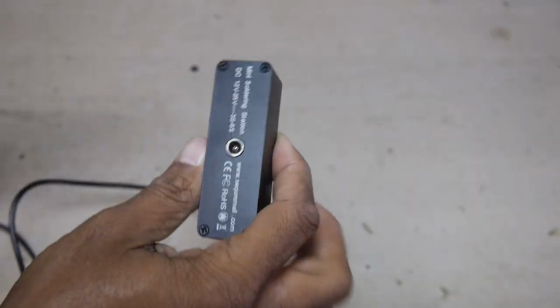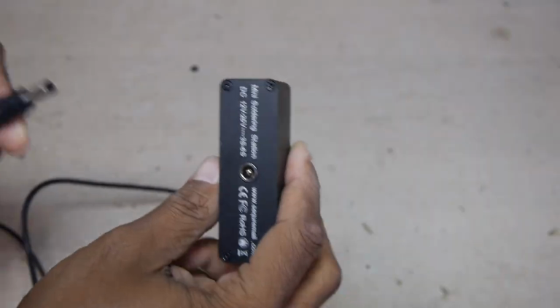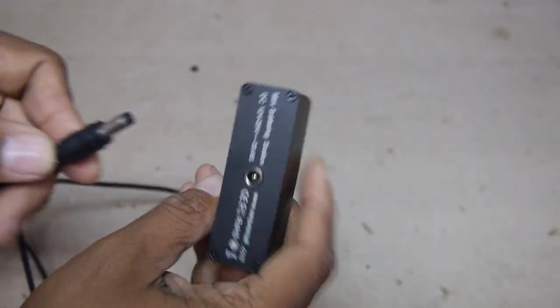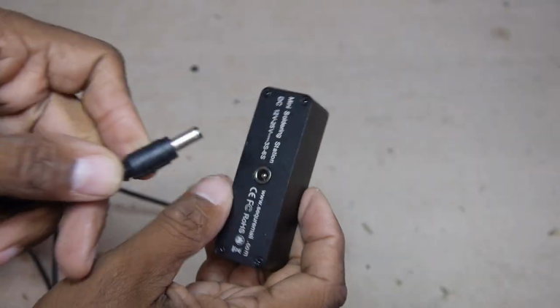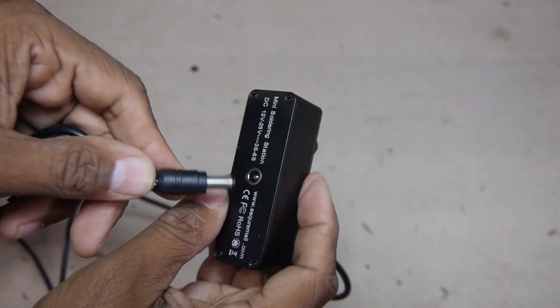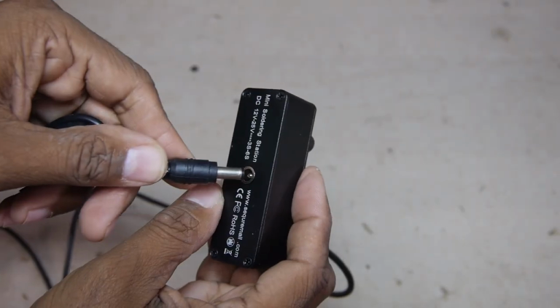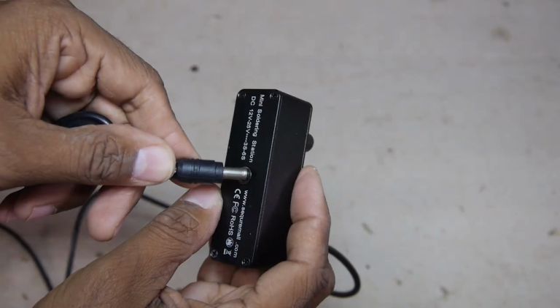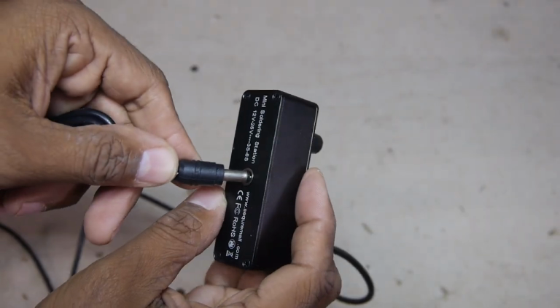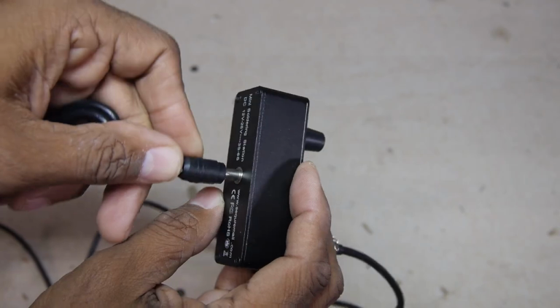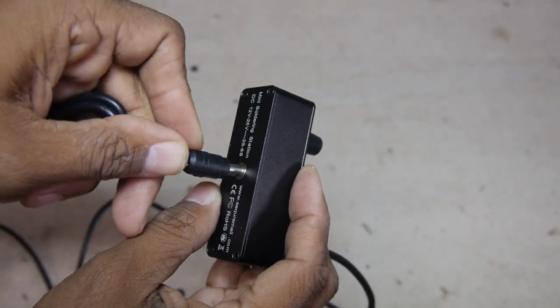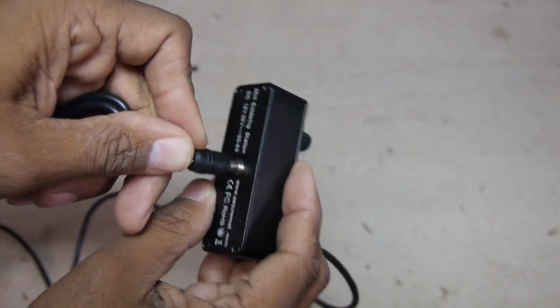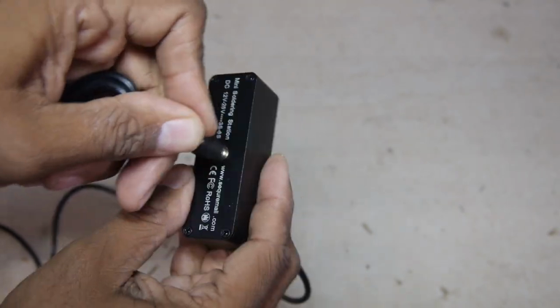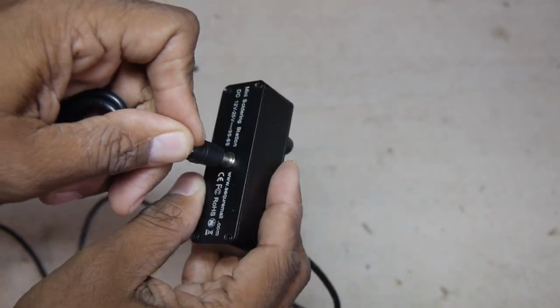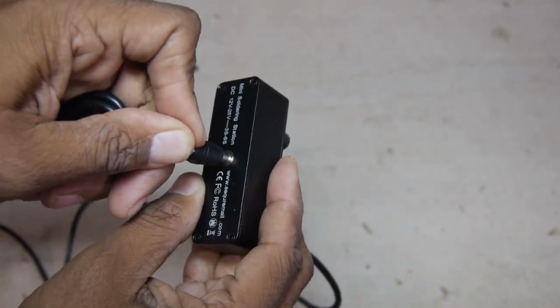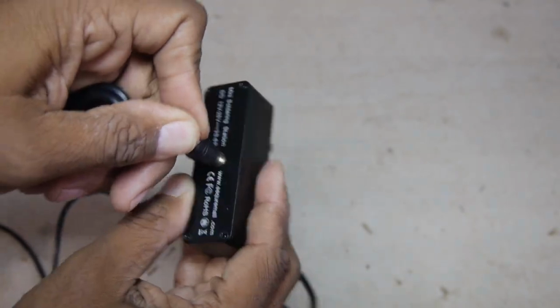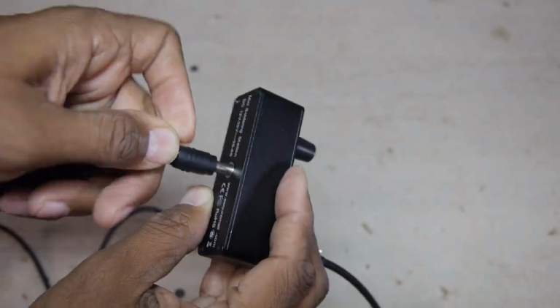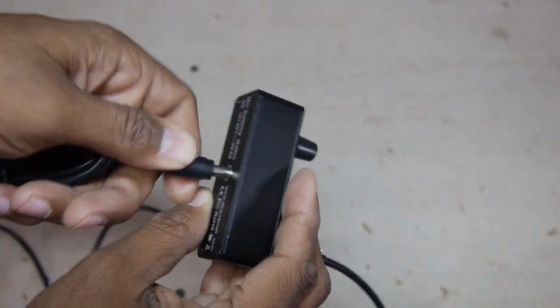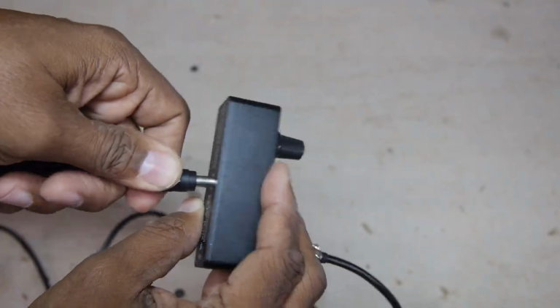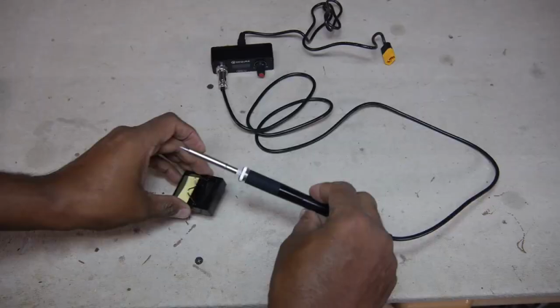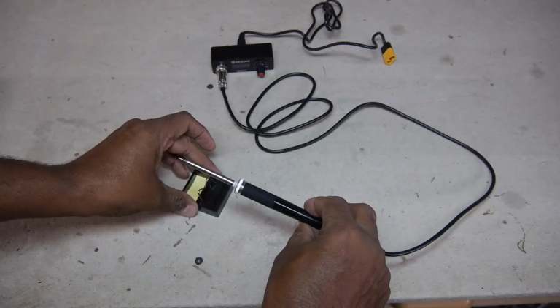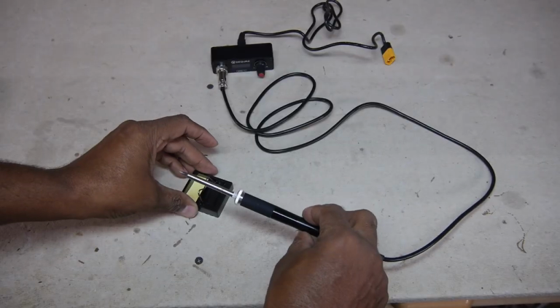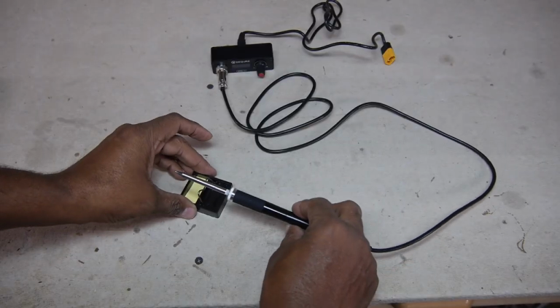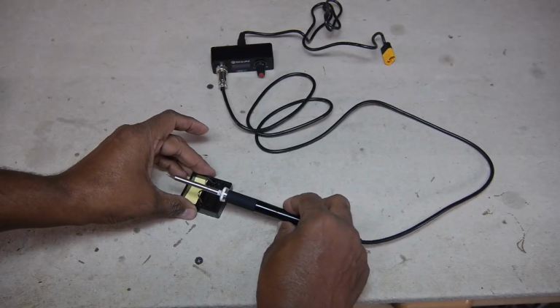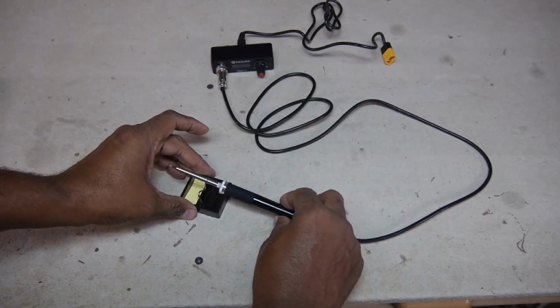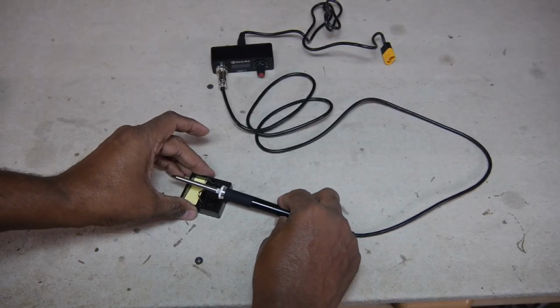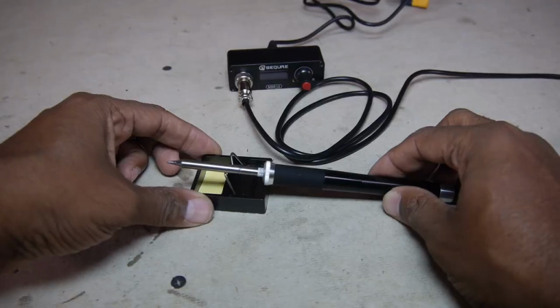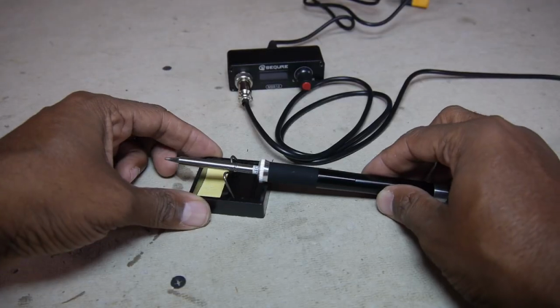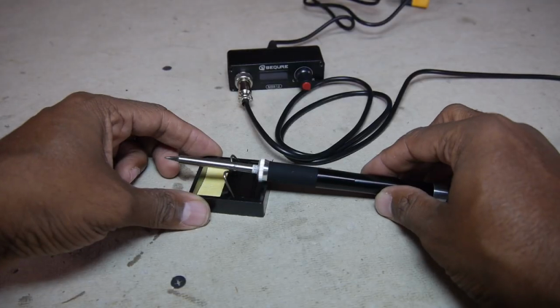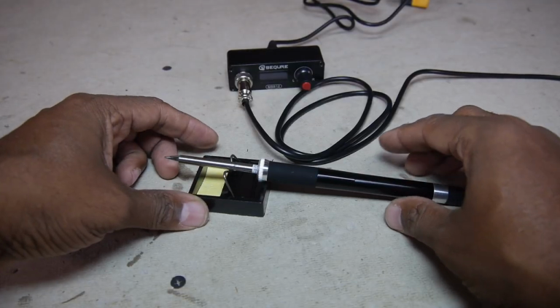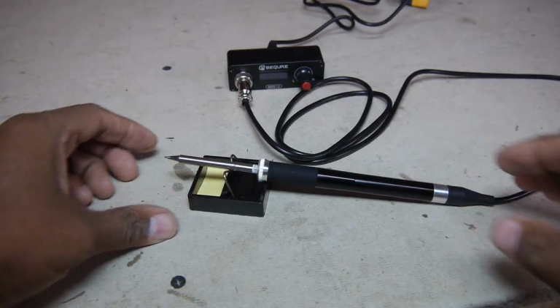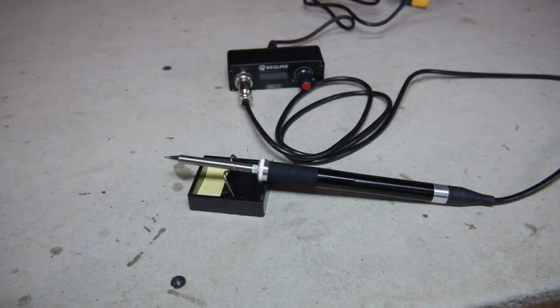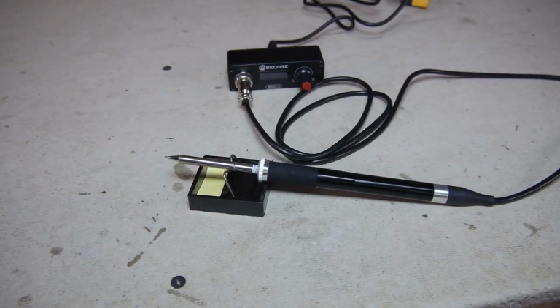If your Chinese is a little rusty, no worries — there is an English side. Assembly is very simple: slide in the heating element and tighten the screw knob, then plug in the 5-pin connector which also screws in tight. Finally, plug in the main power connector. That's it — we are ready to rock!